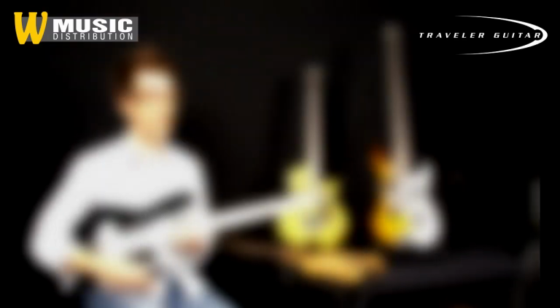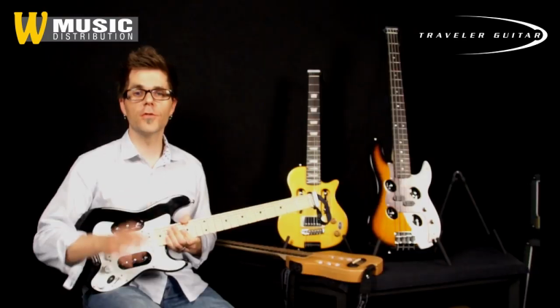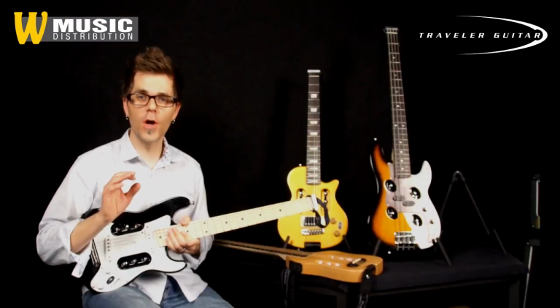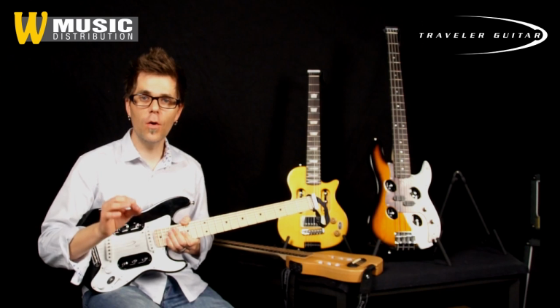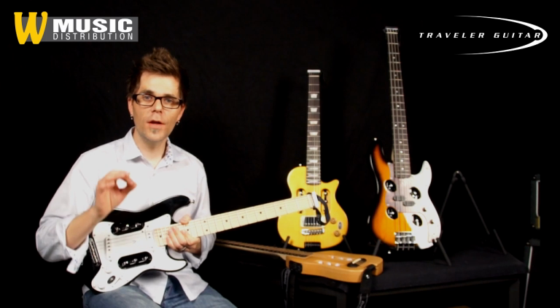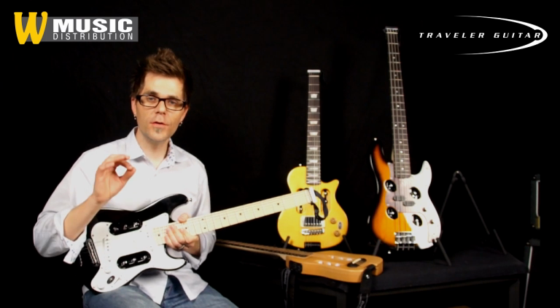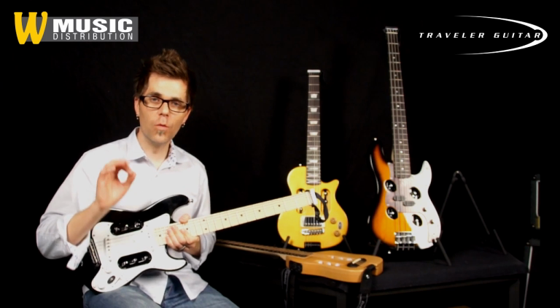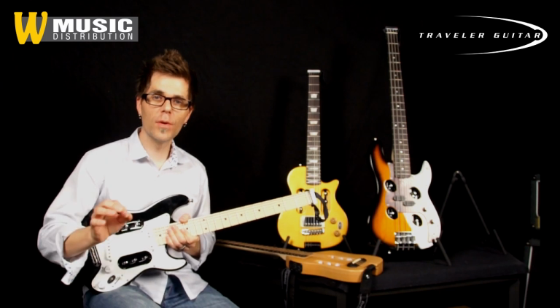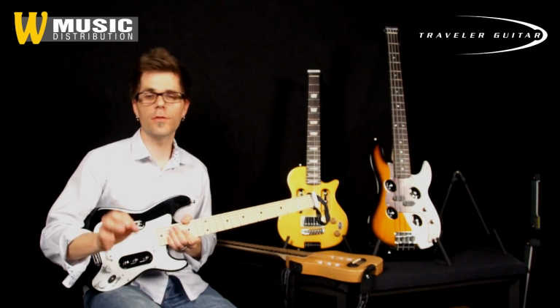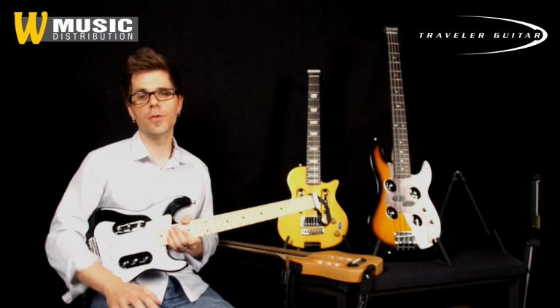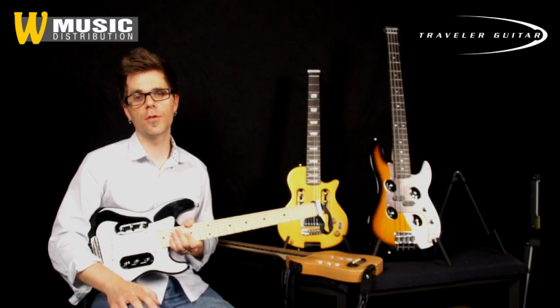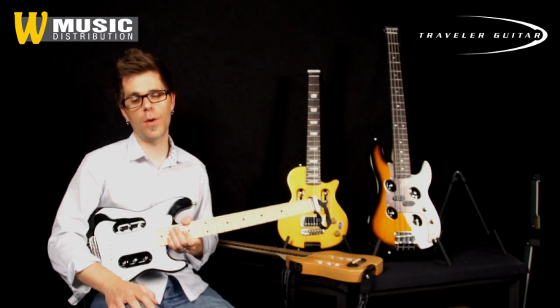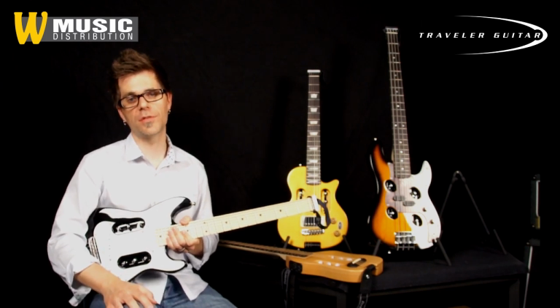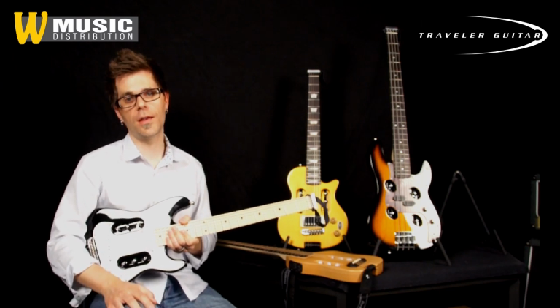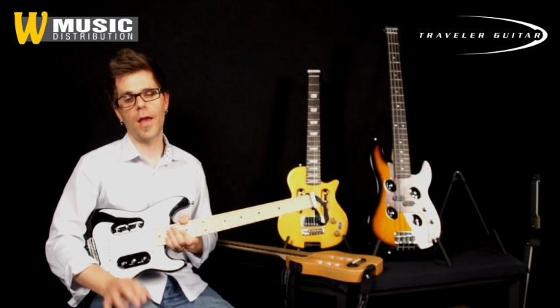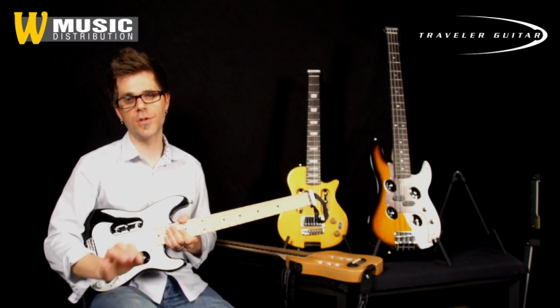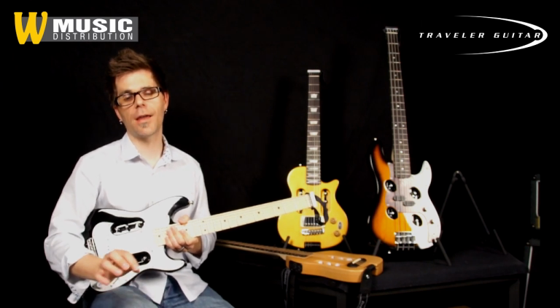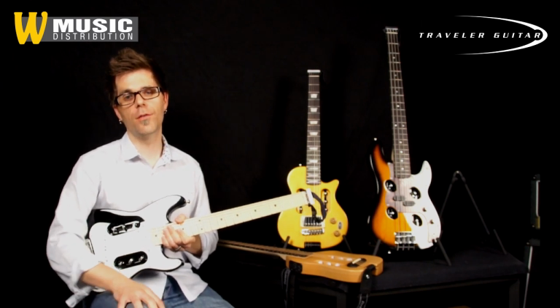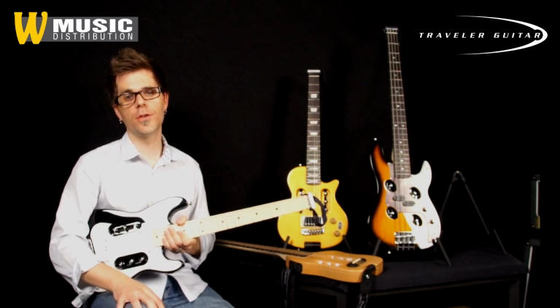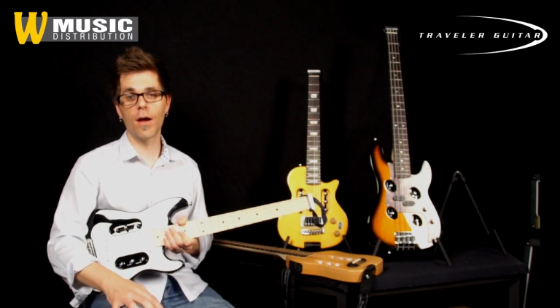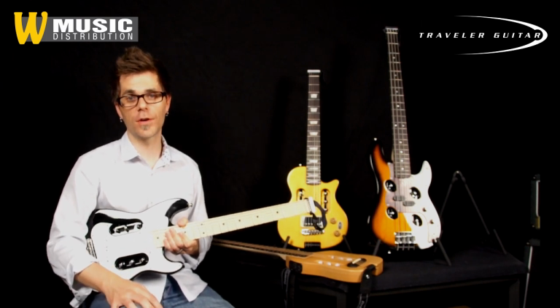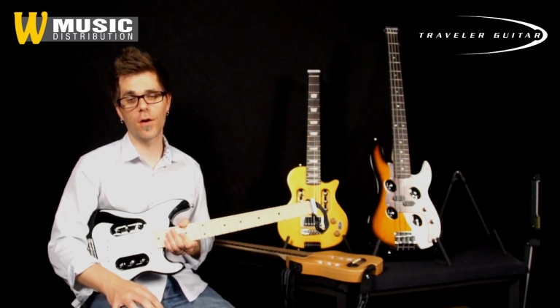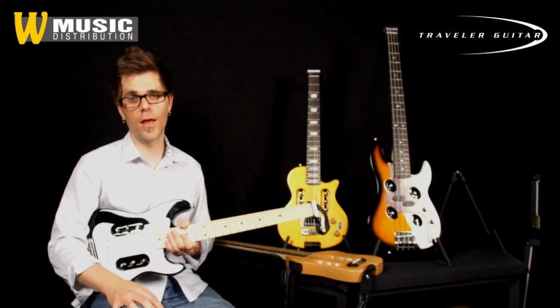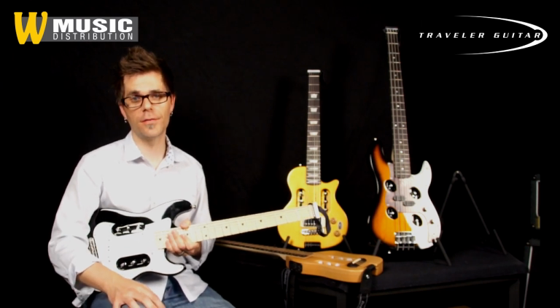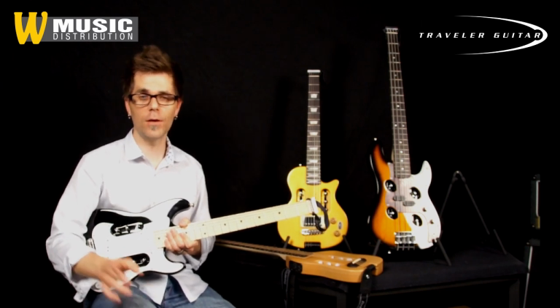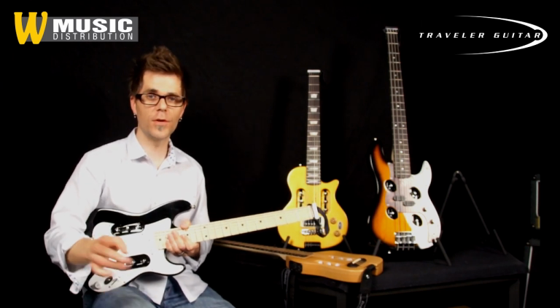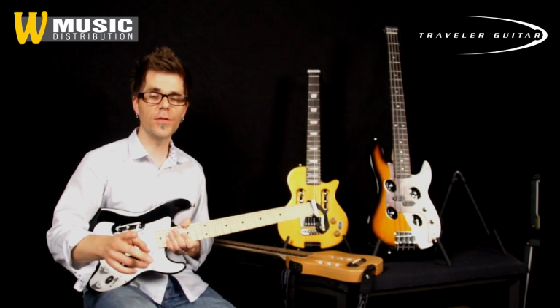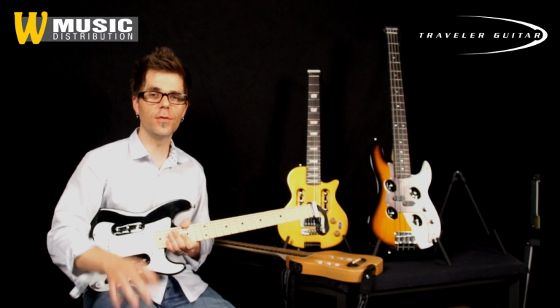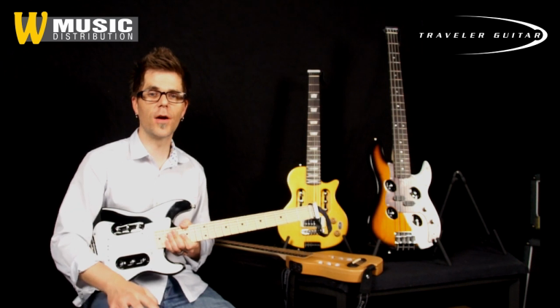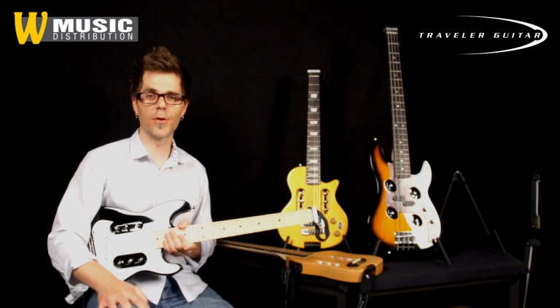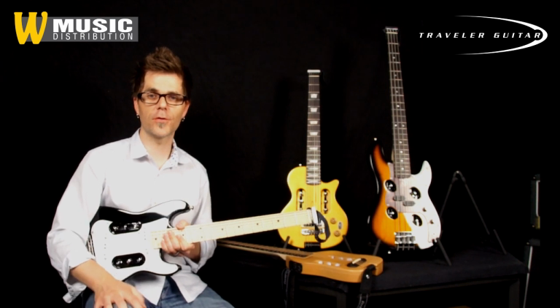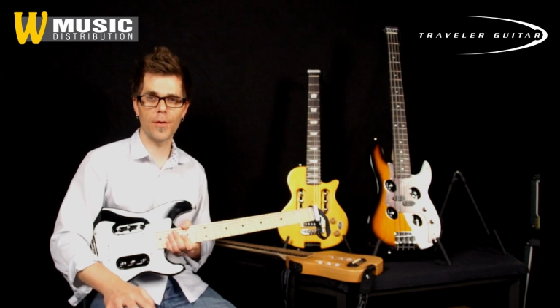So go to Warwick Distribution's website and check out the Traveler Guitar line. Take one with you on your next trip.